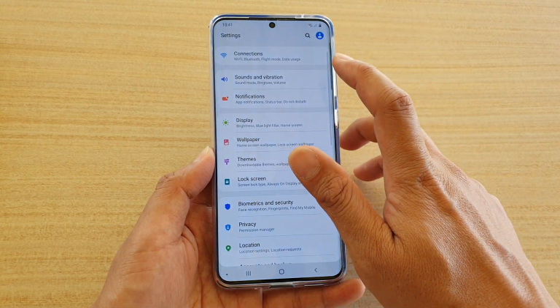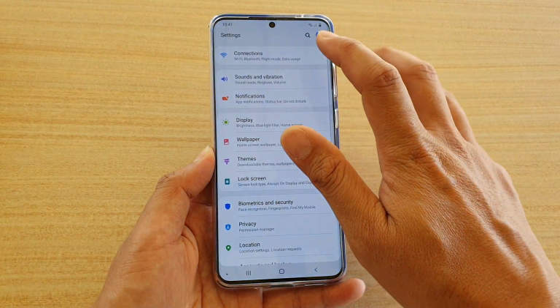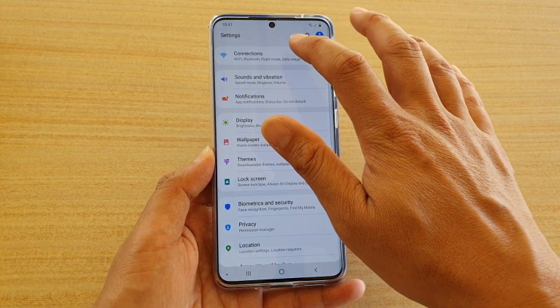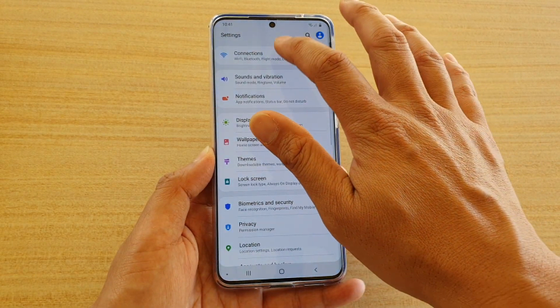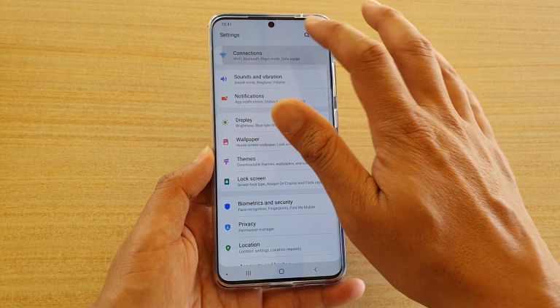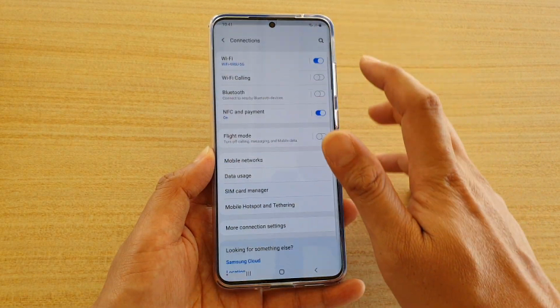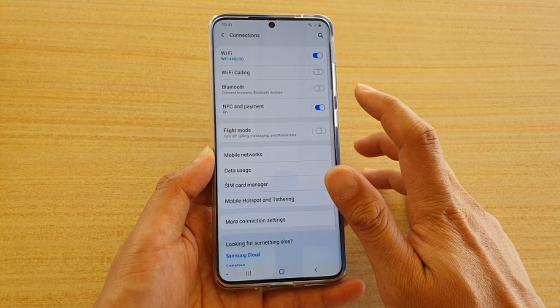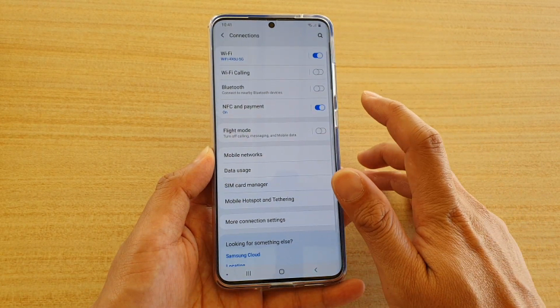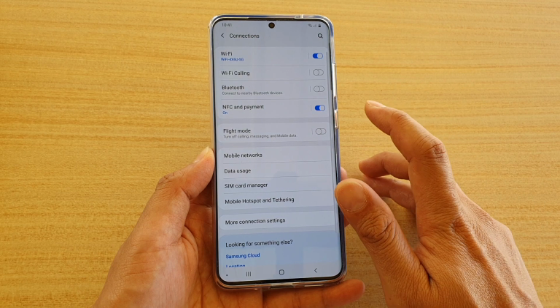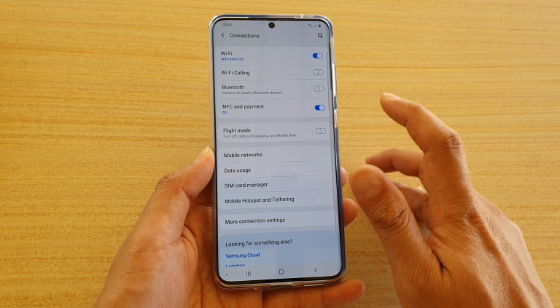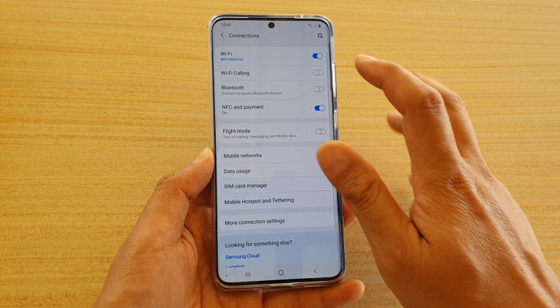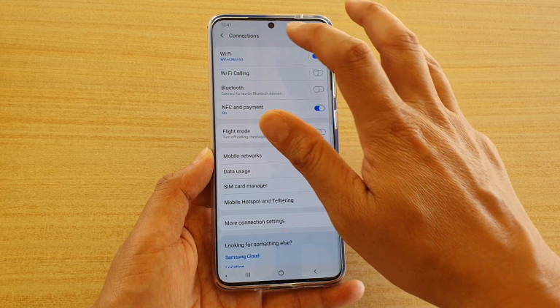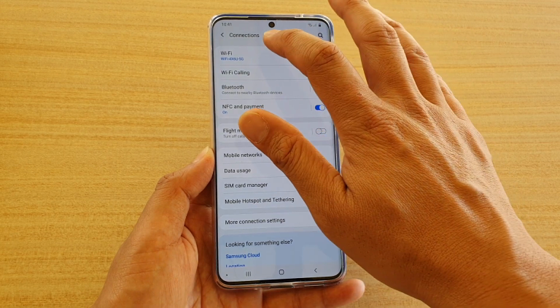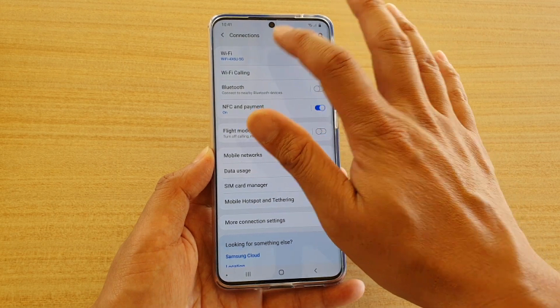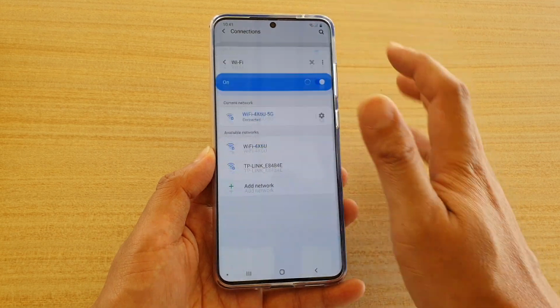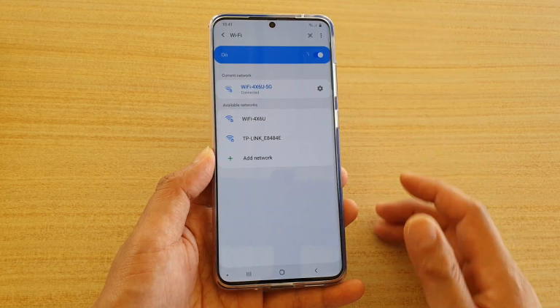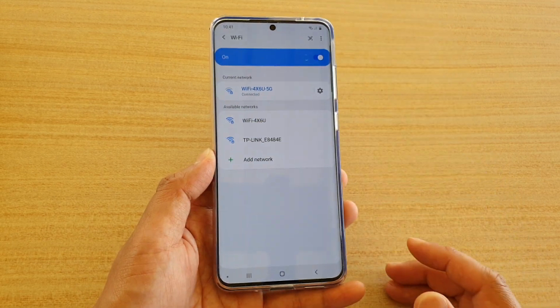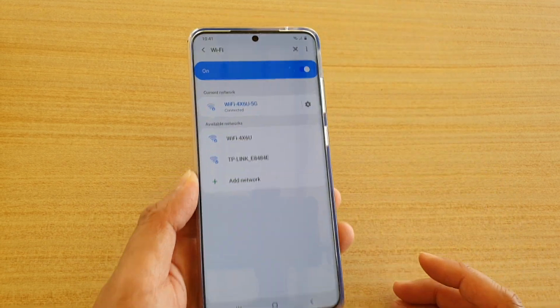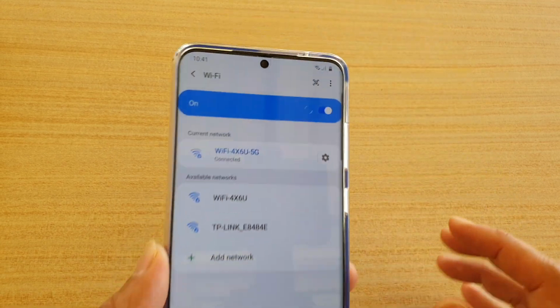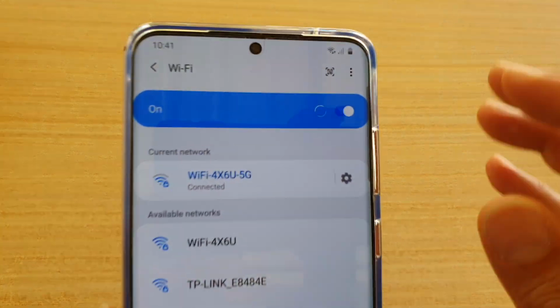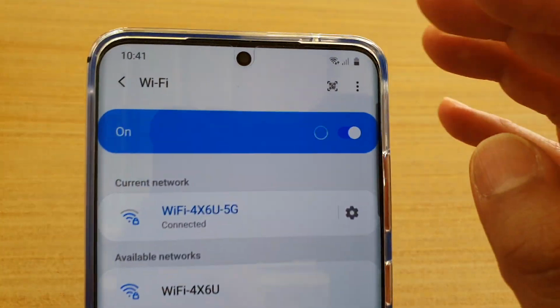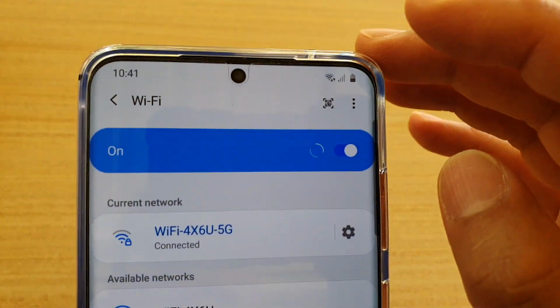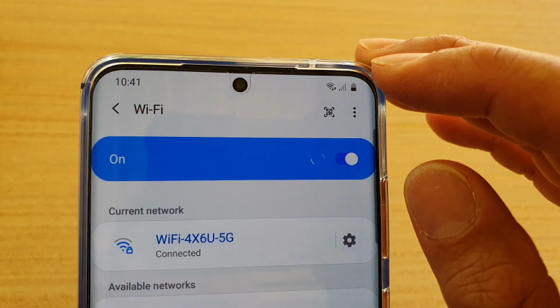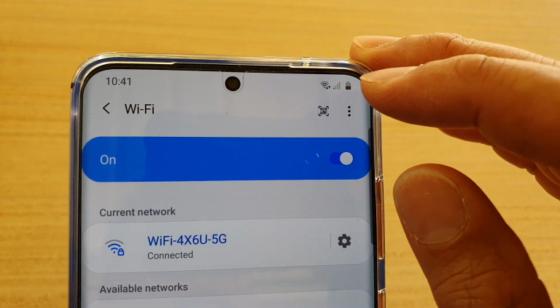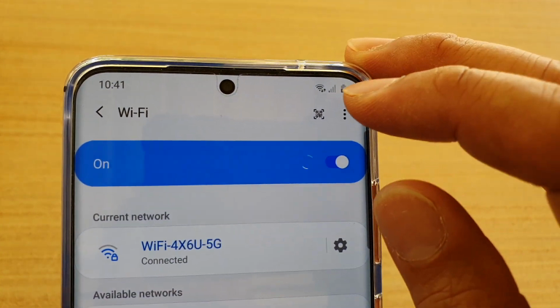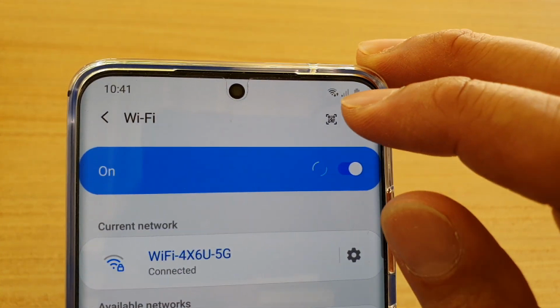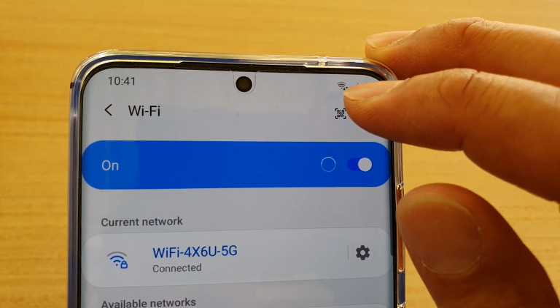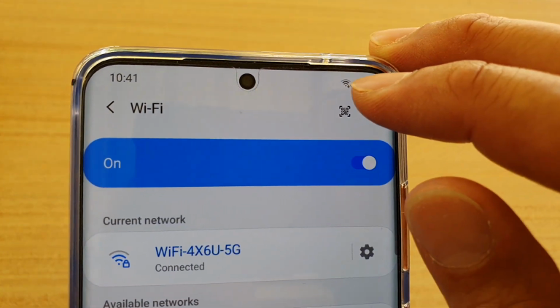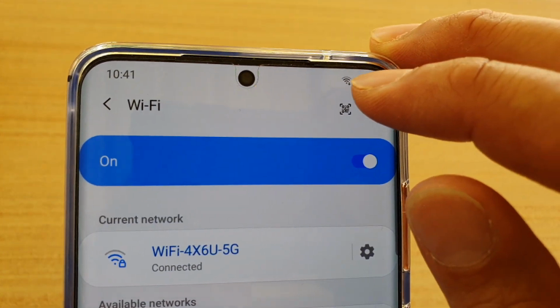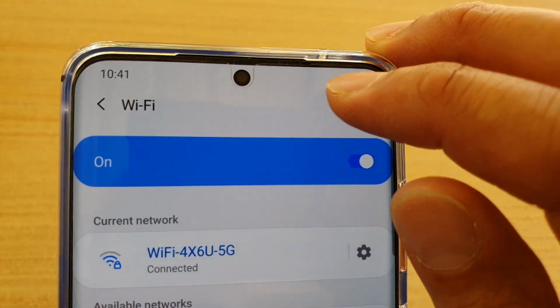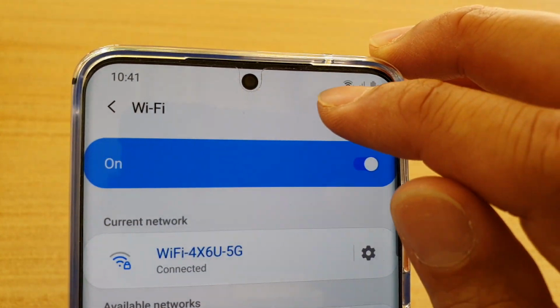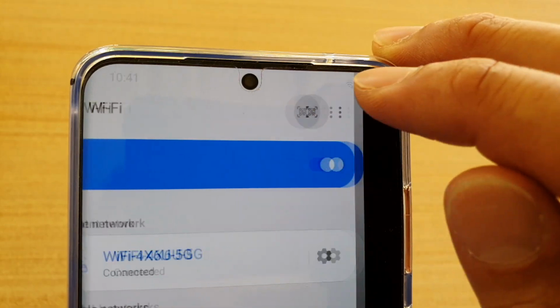Then tap on Connections and then tap on WiFi. Now at the top there is a QR code icon, so tap on that.